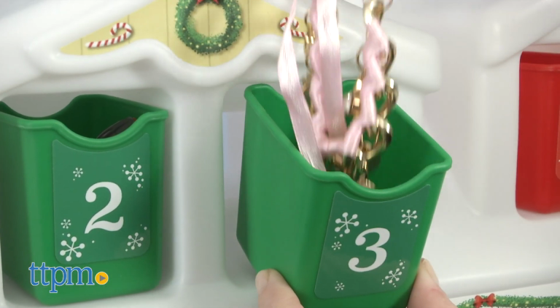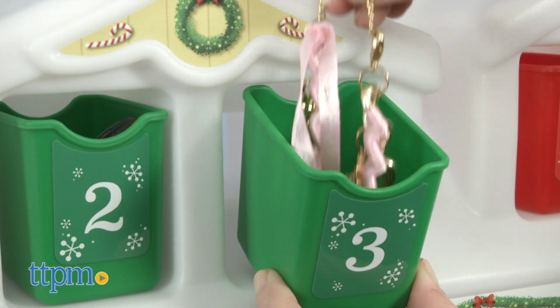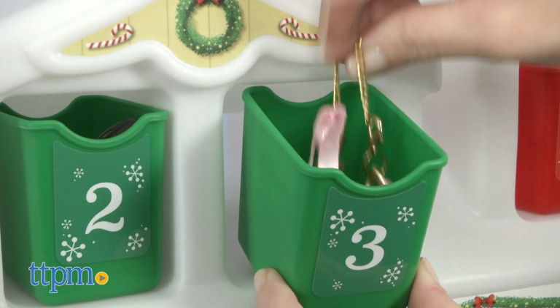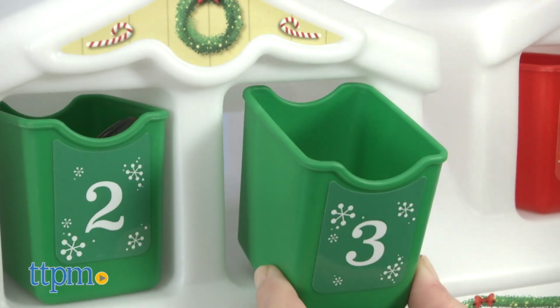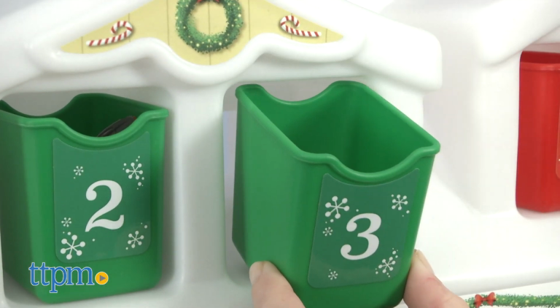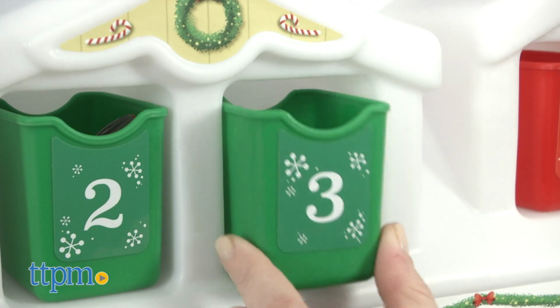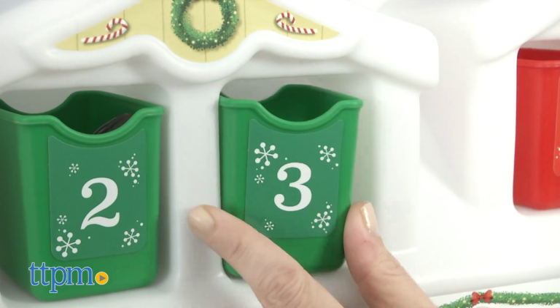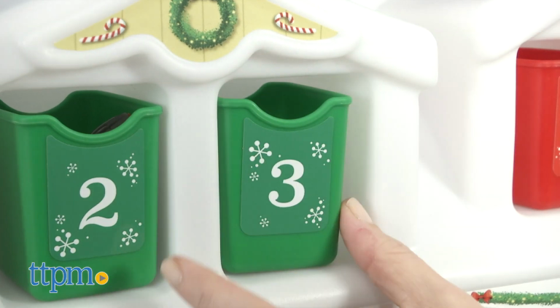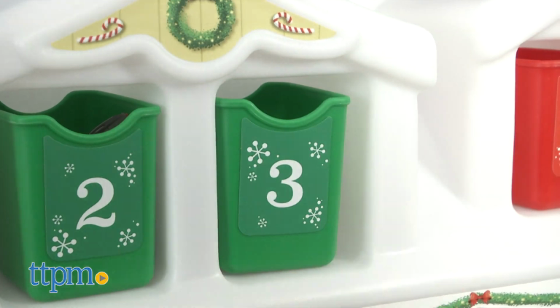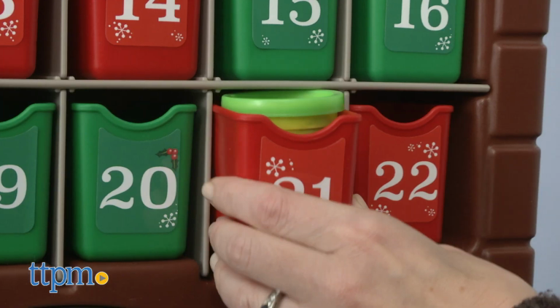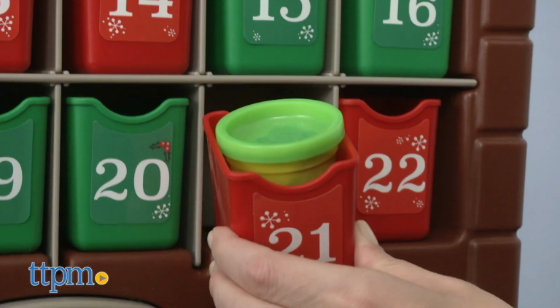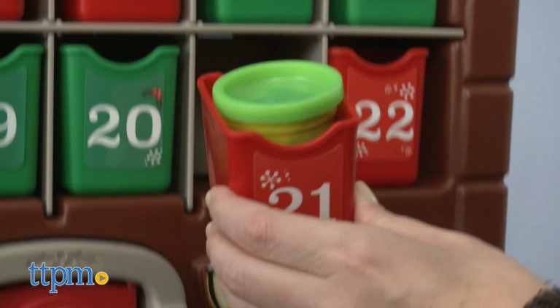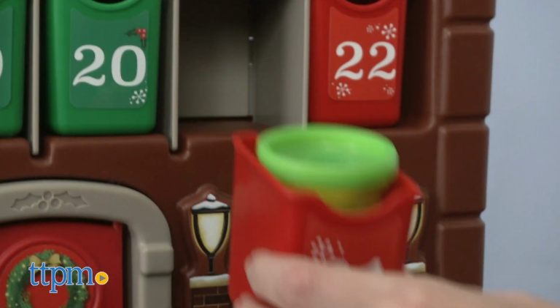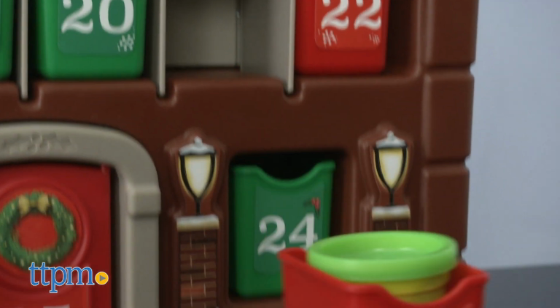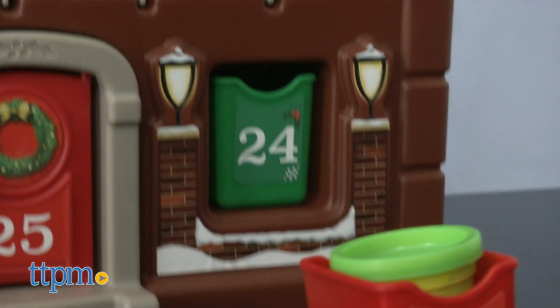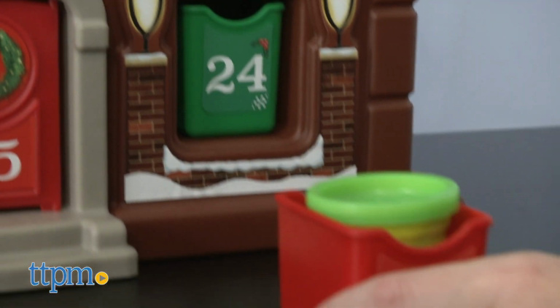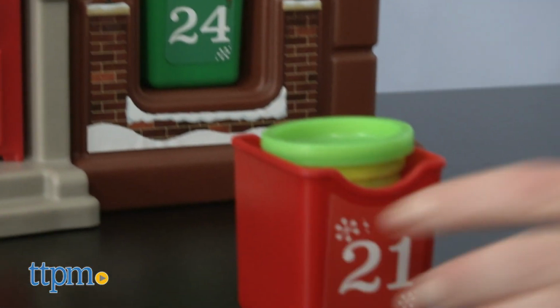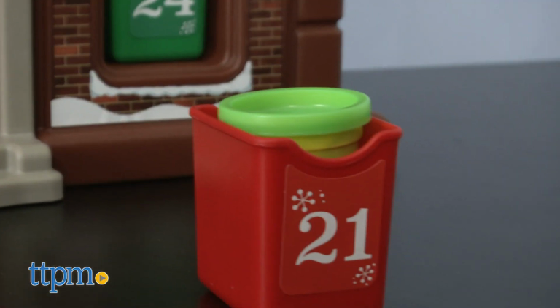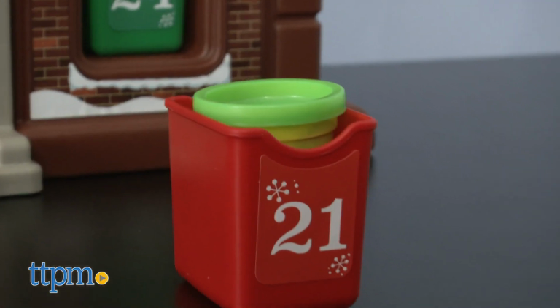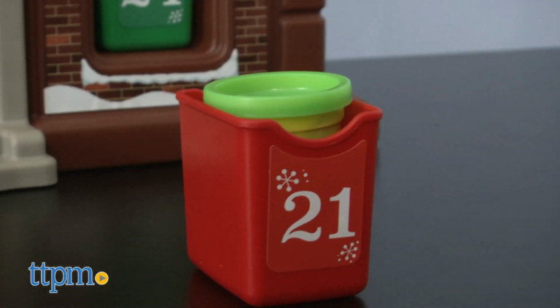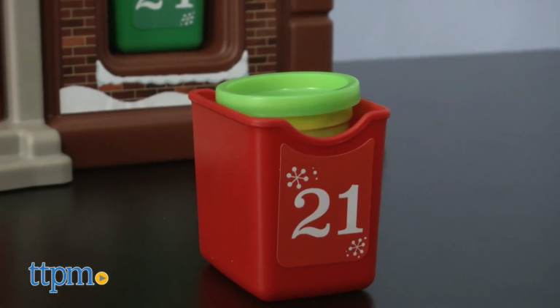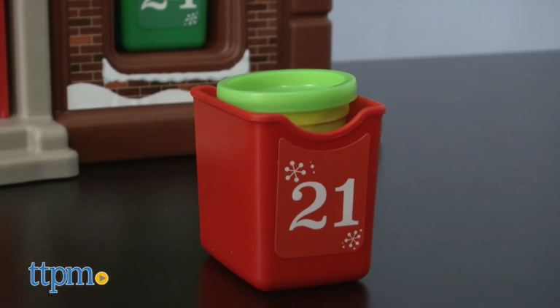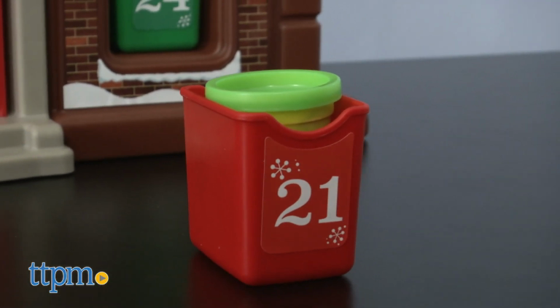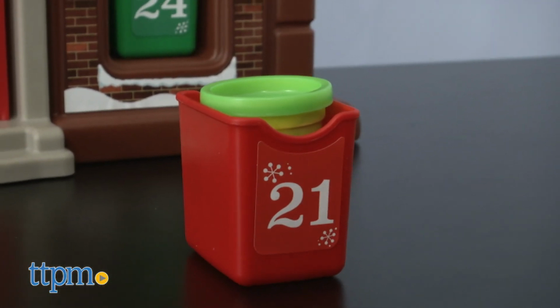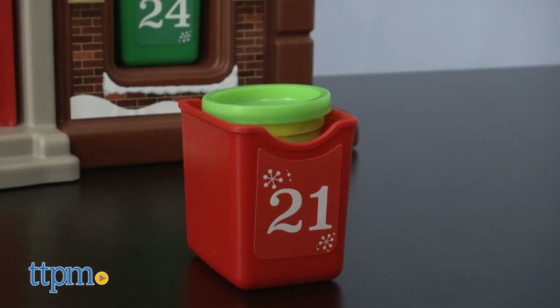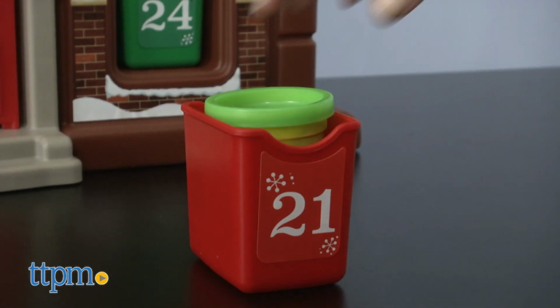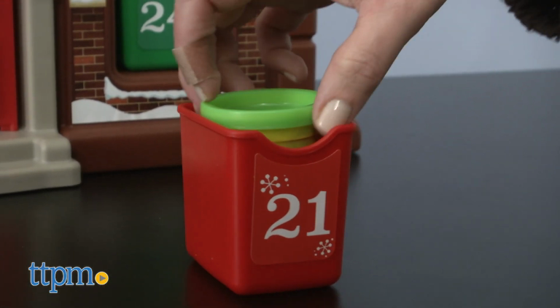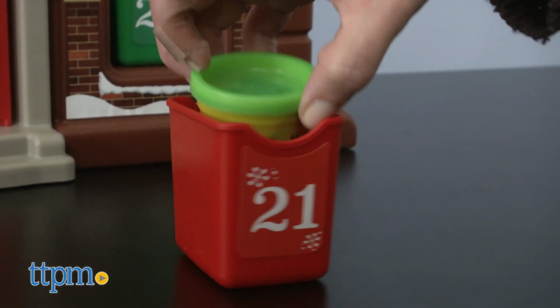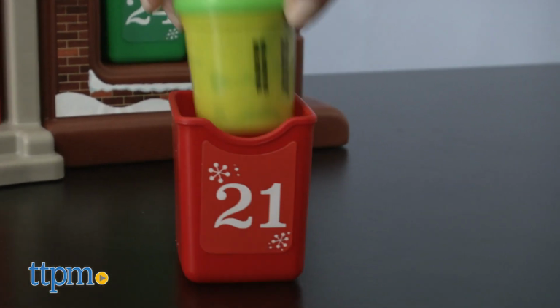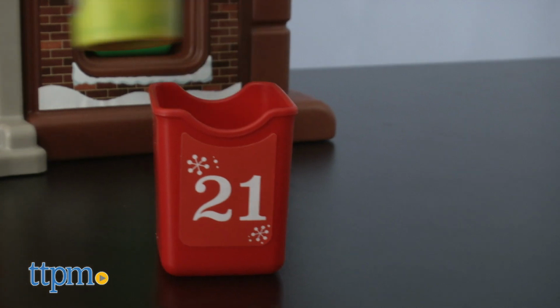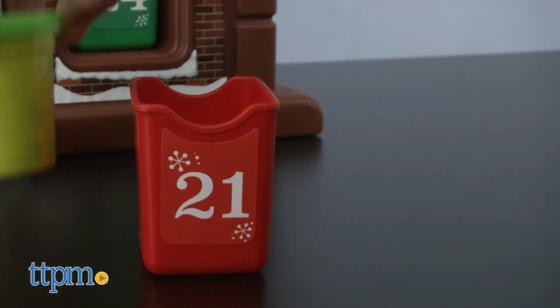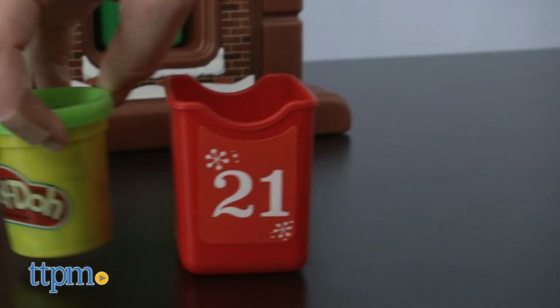Pull out the number one bin on December 1st, the number two bin on December 2nd, and so on. Parents will need to provide the treats.